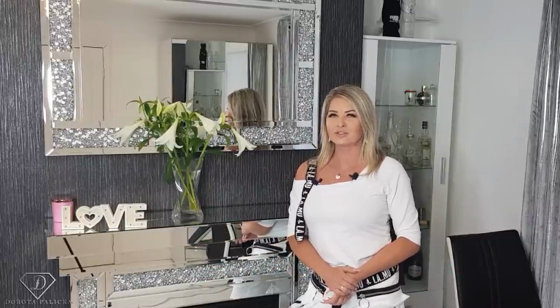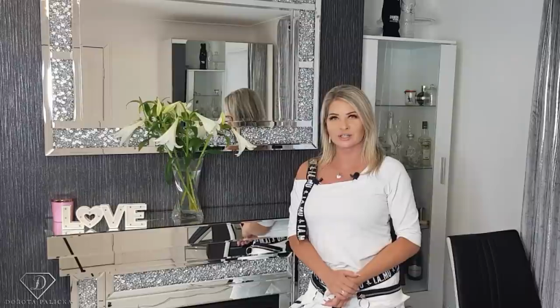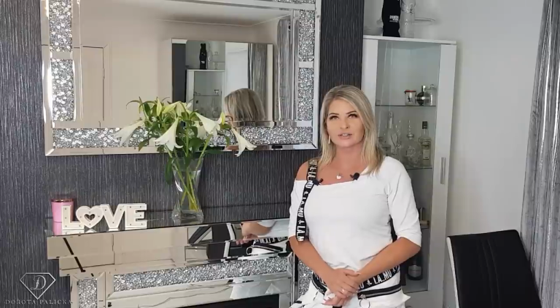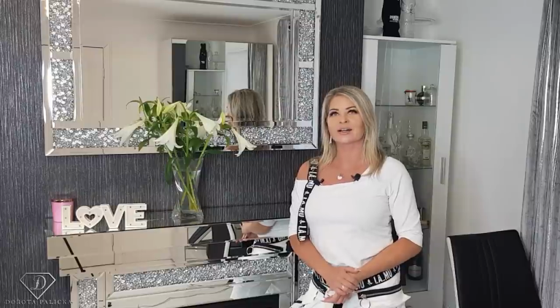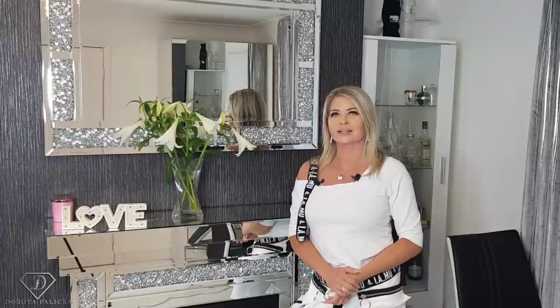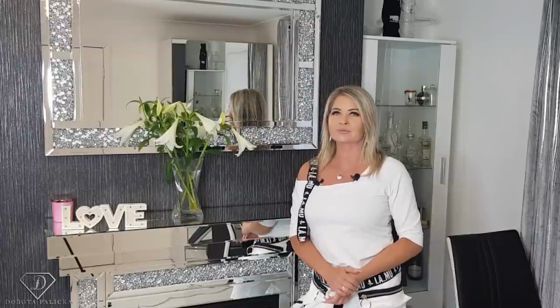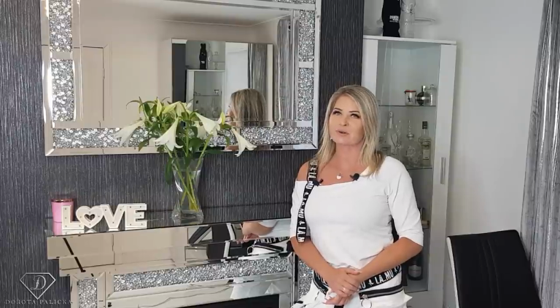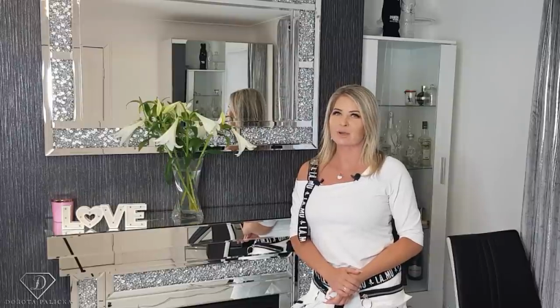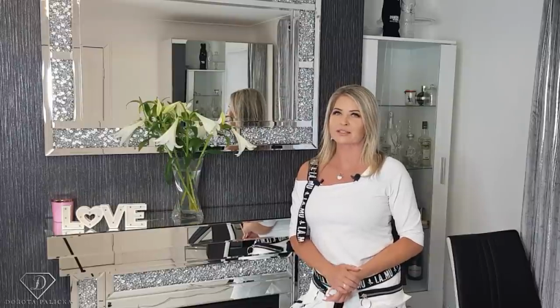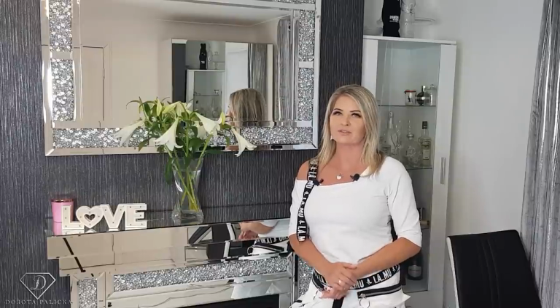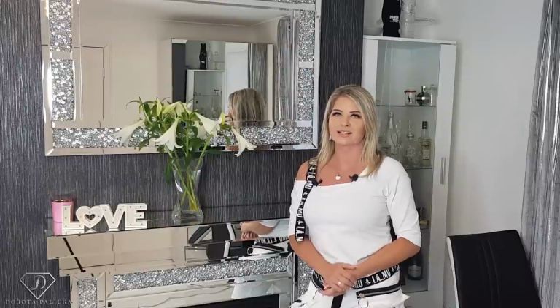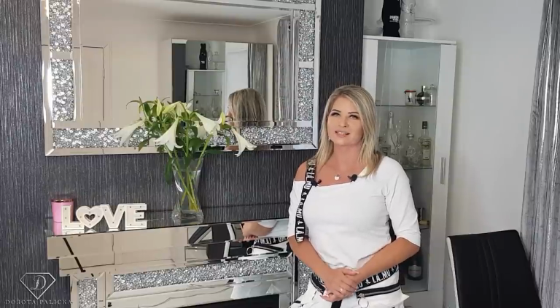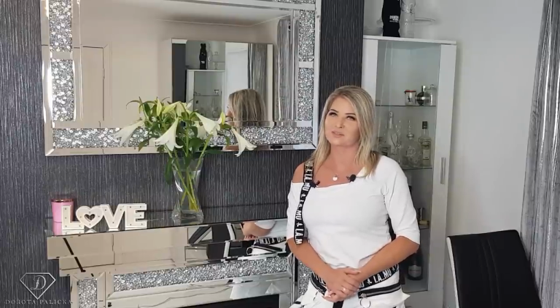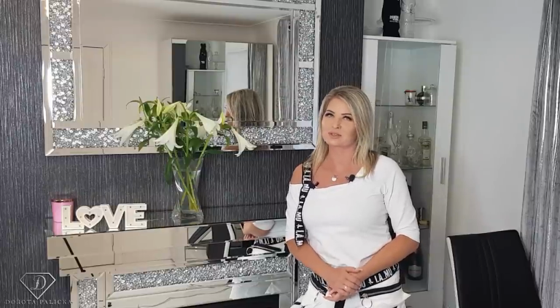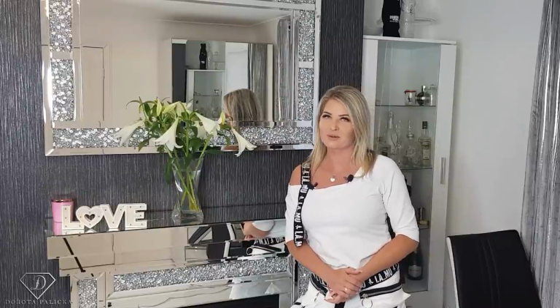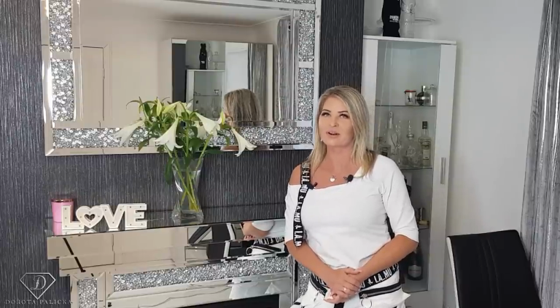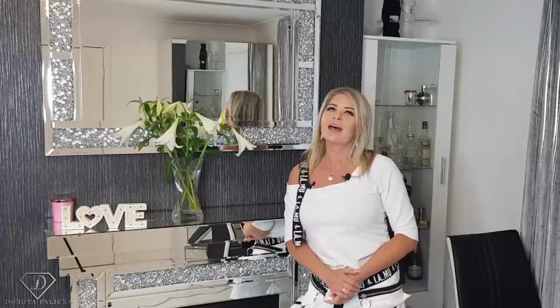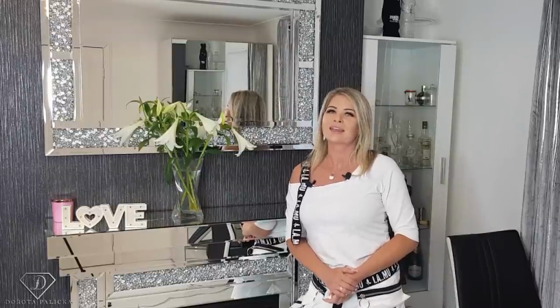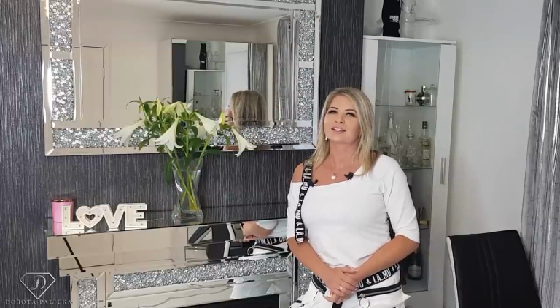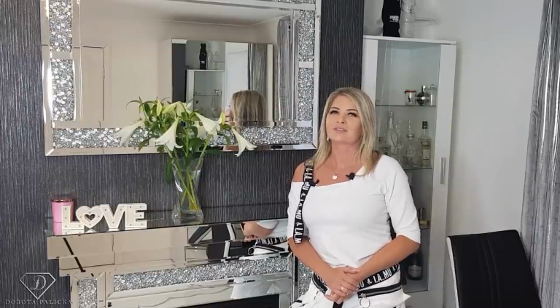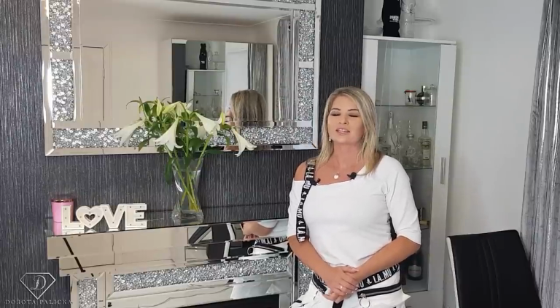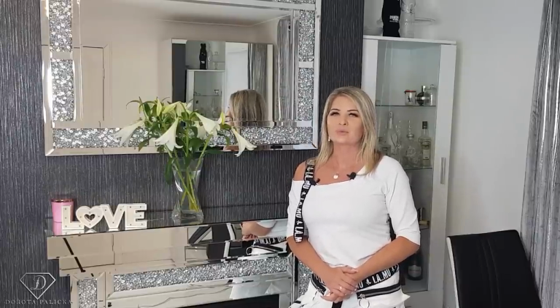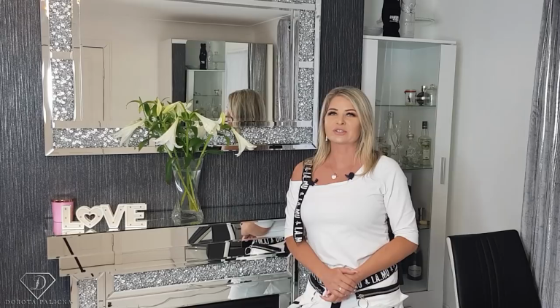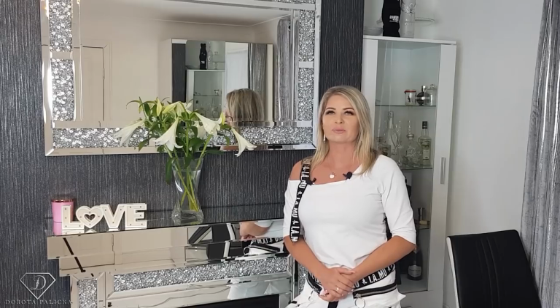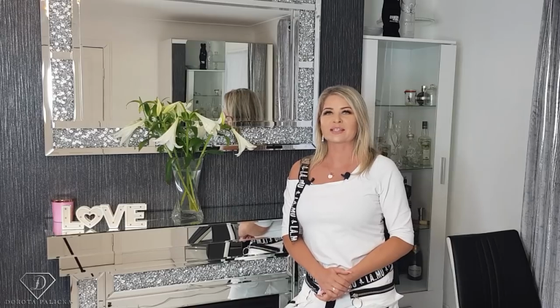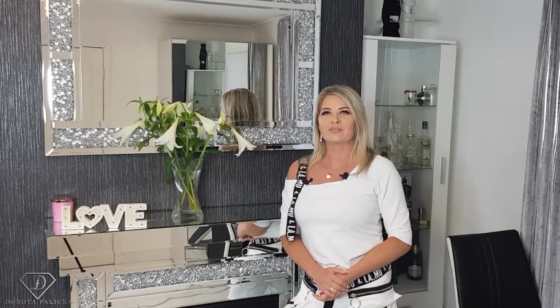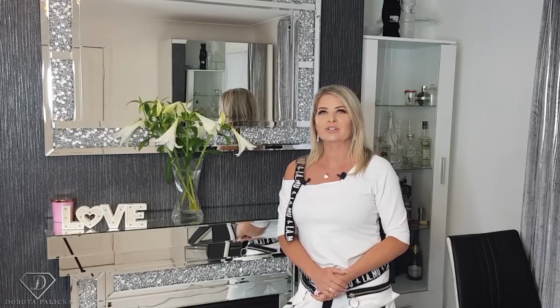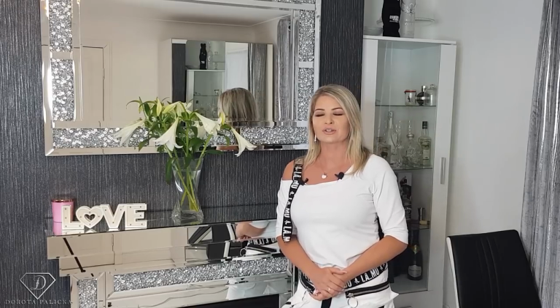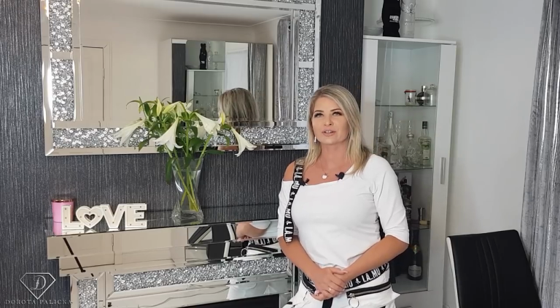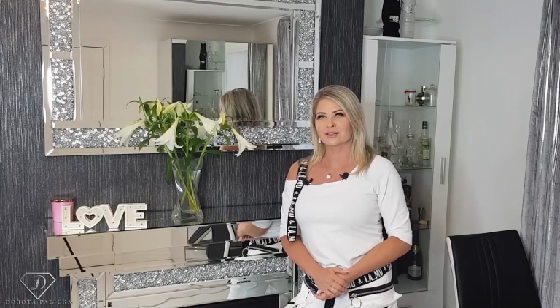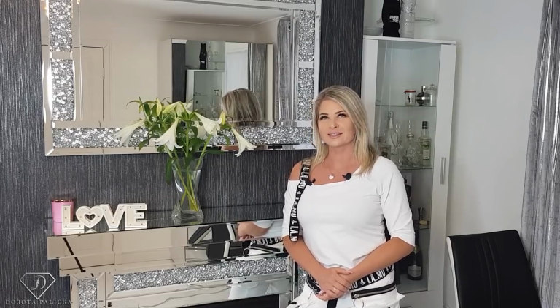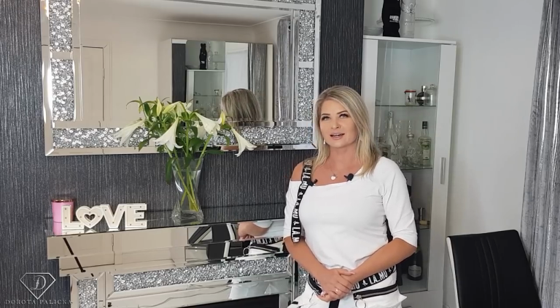If you're new in here, hit the subscribe button. If you're an existing subscriber, hit the notification bell so you don't miss any future tutorials. Let's start!